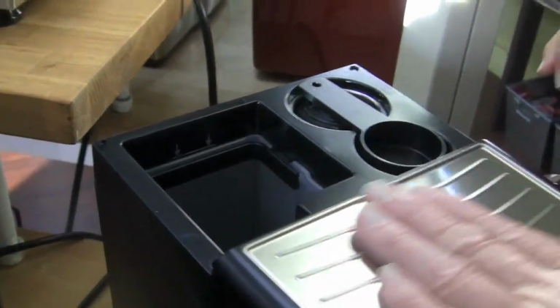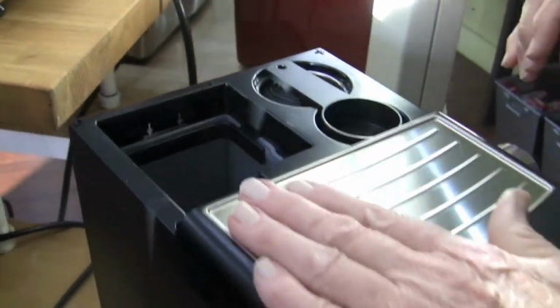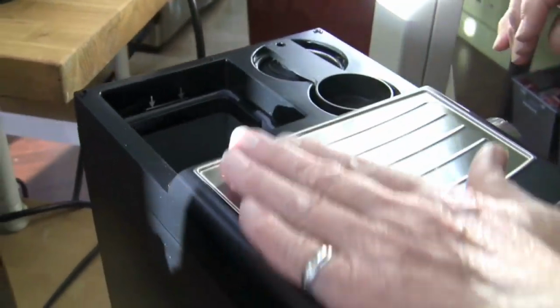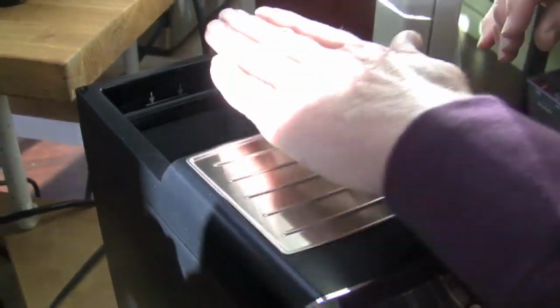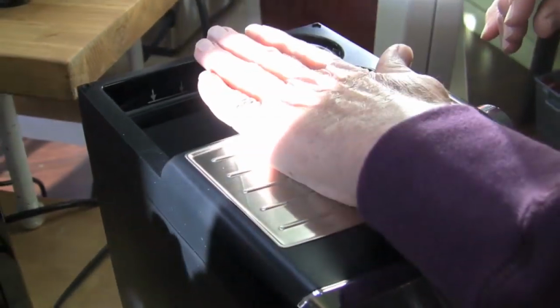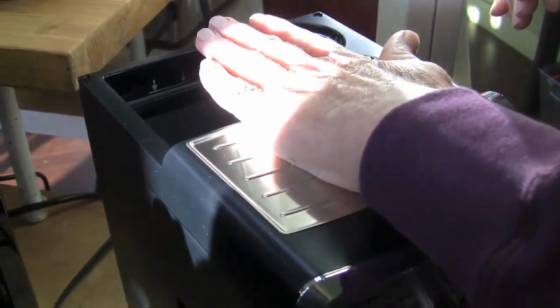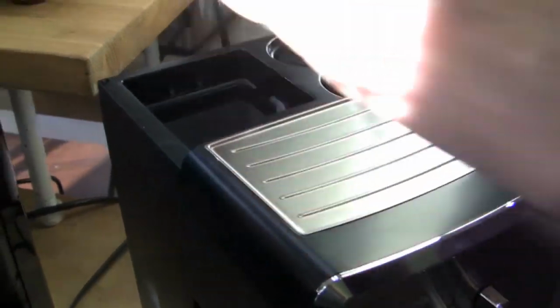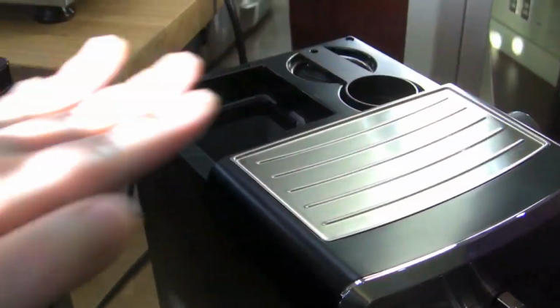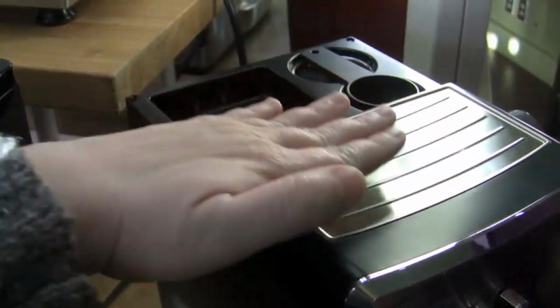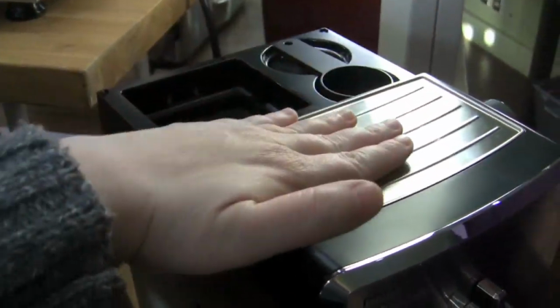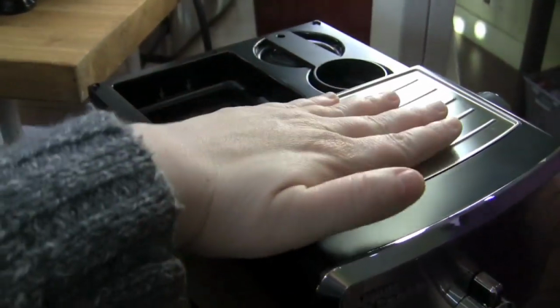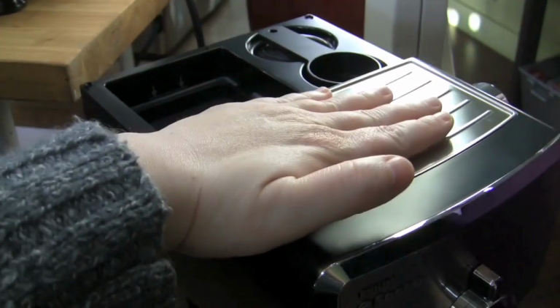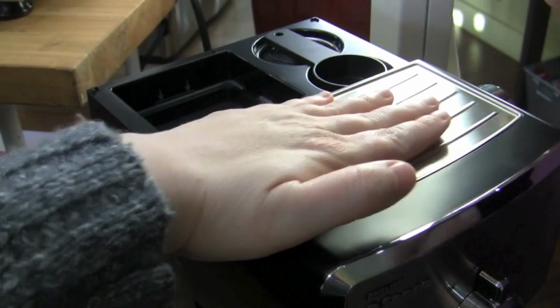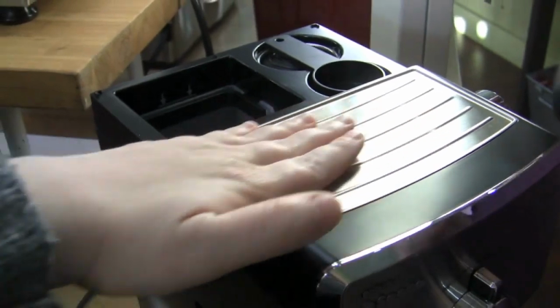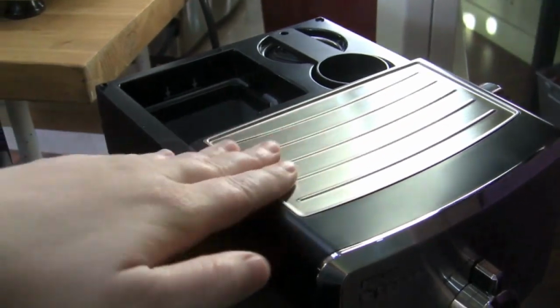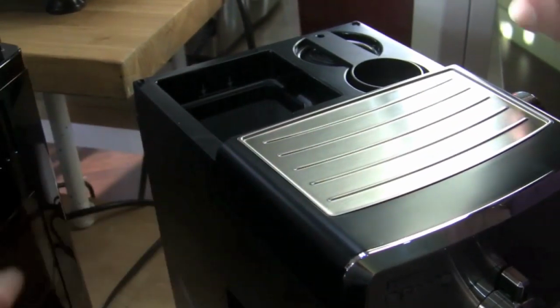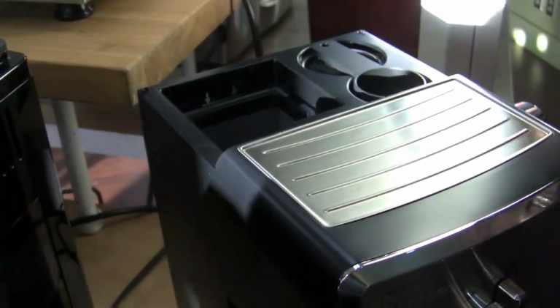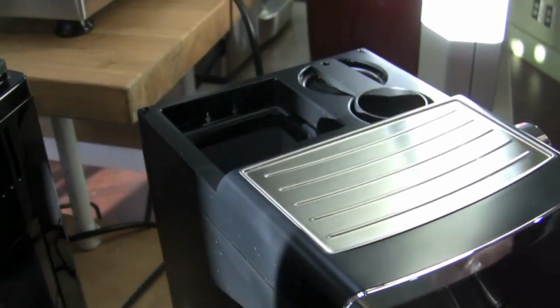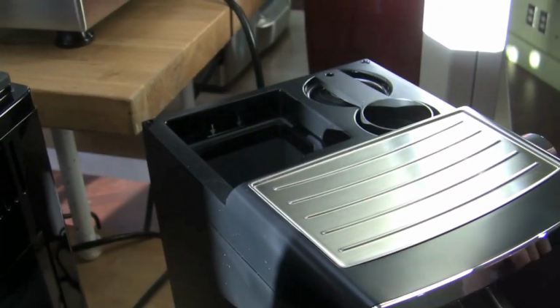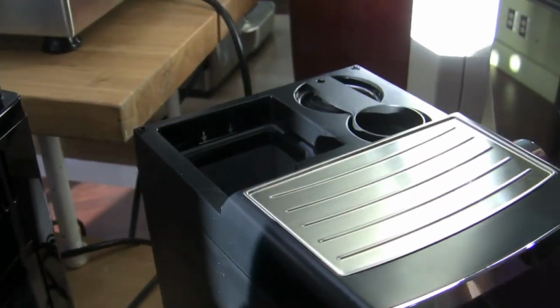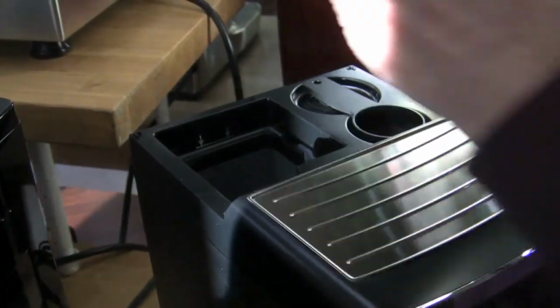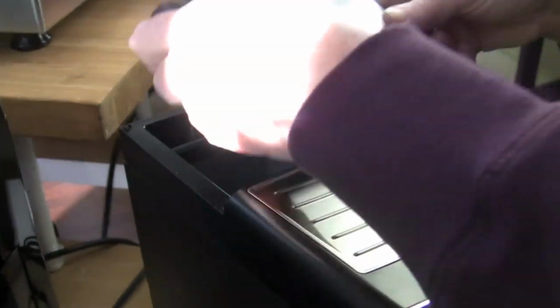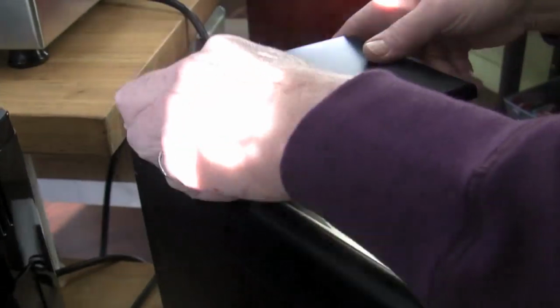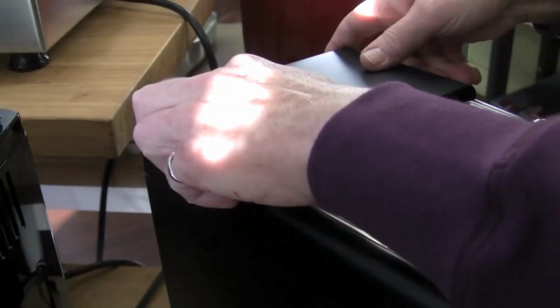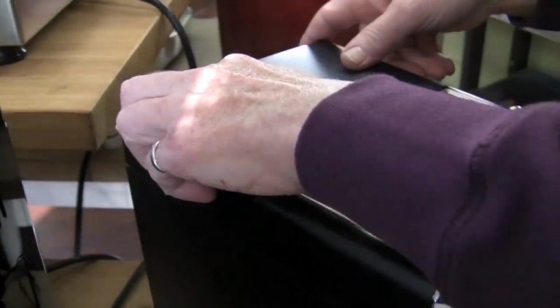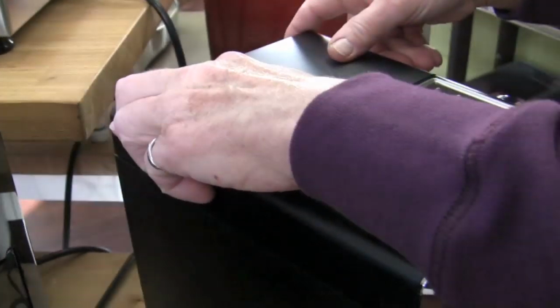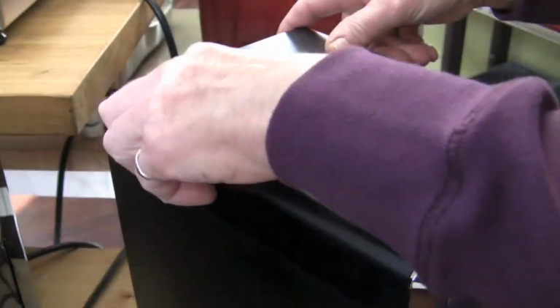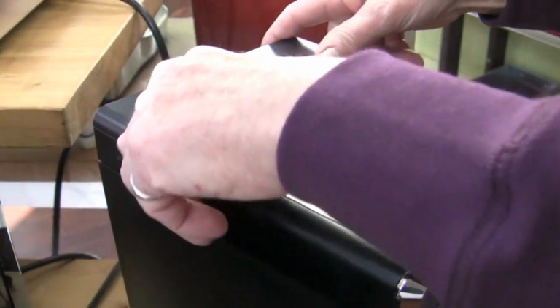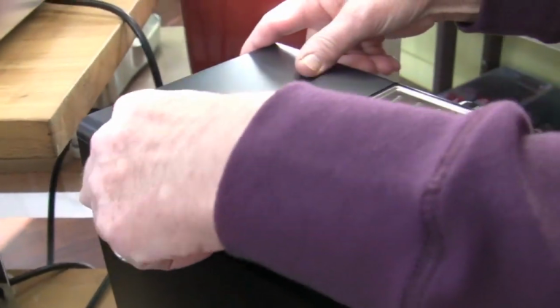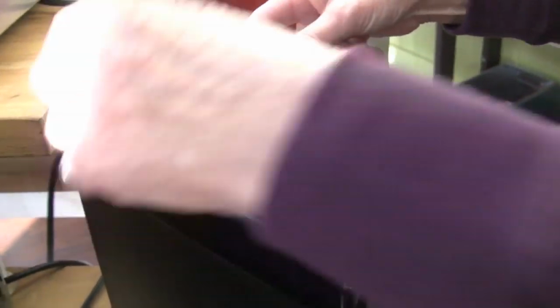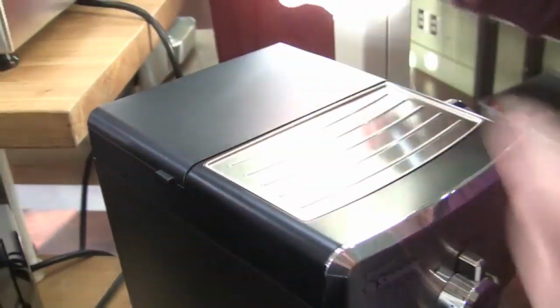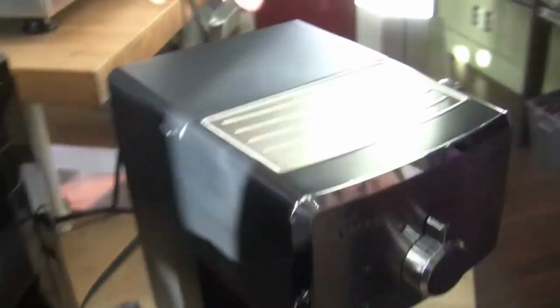A little cup warmer up top — you can feel it, it's just passive from the boiler. That's basically it for the machine.